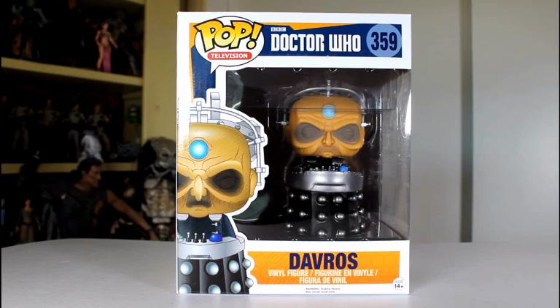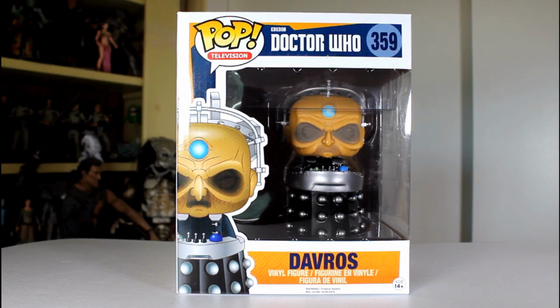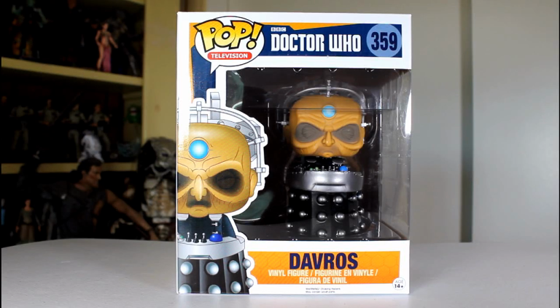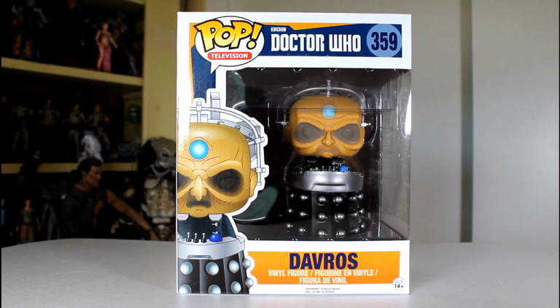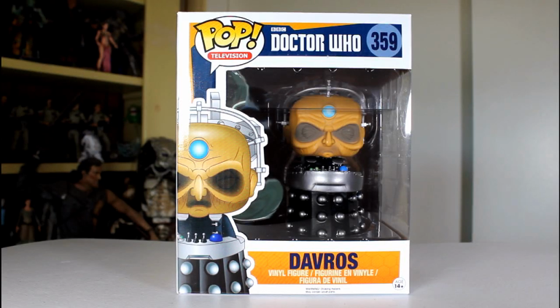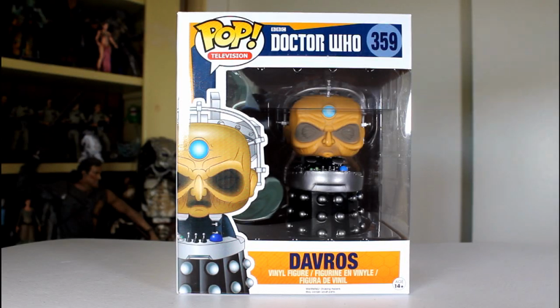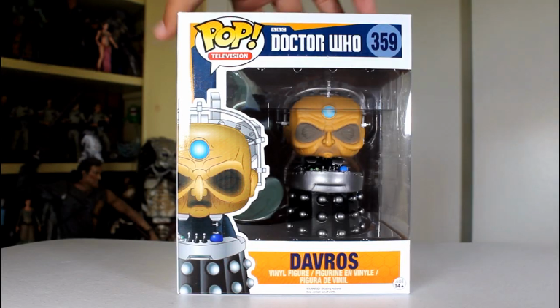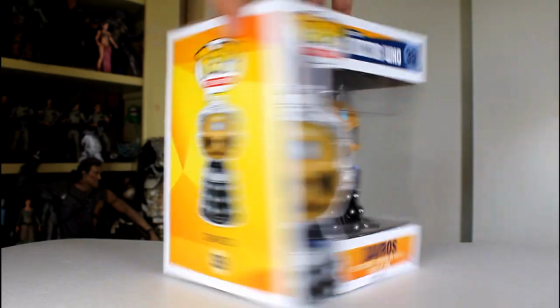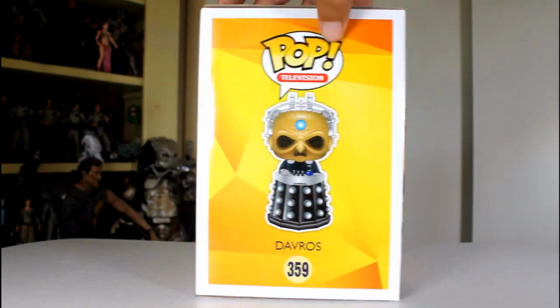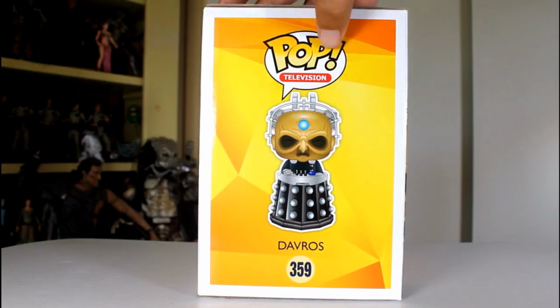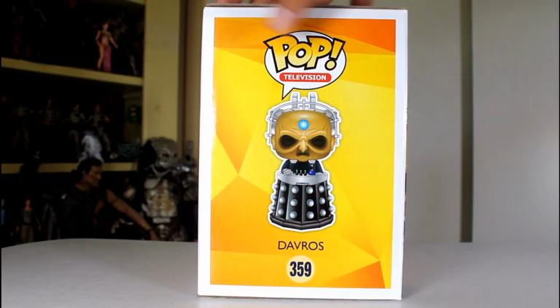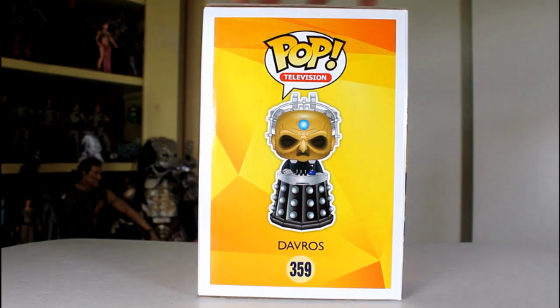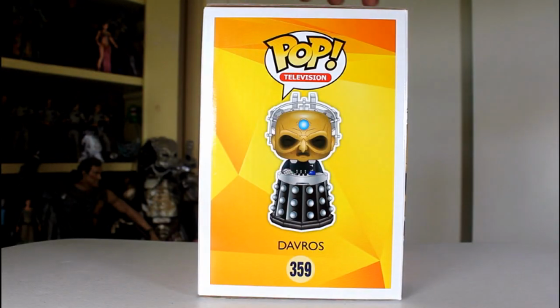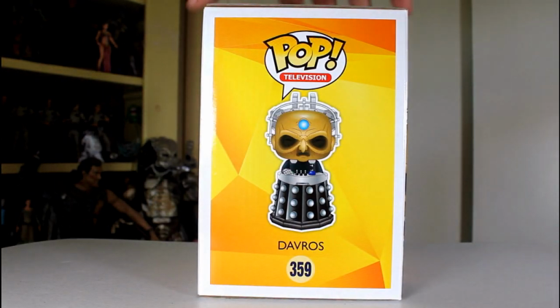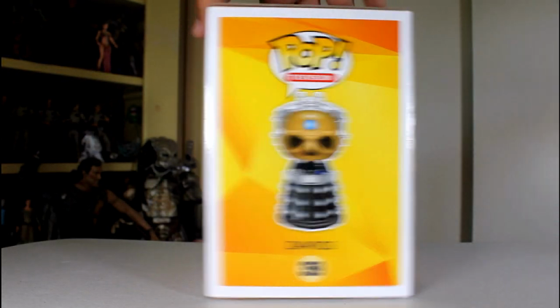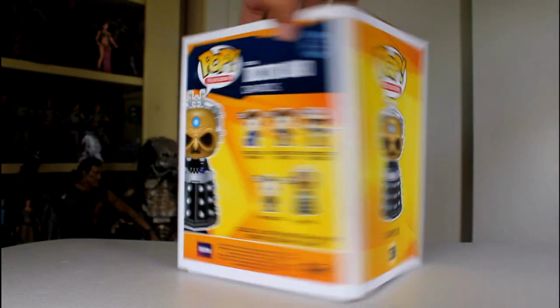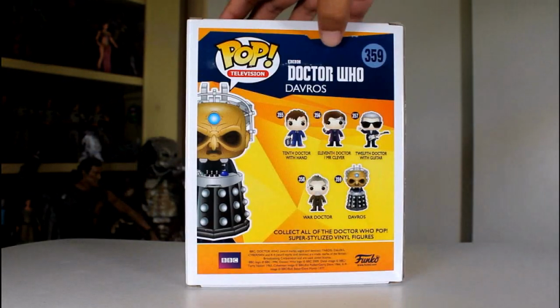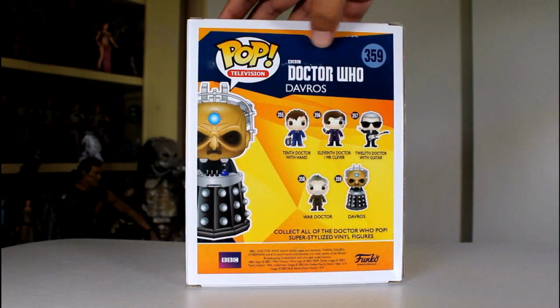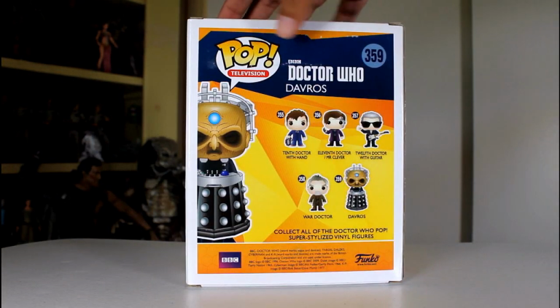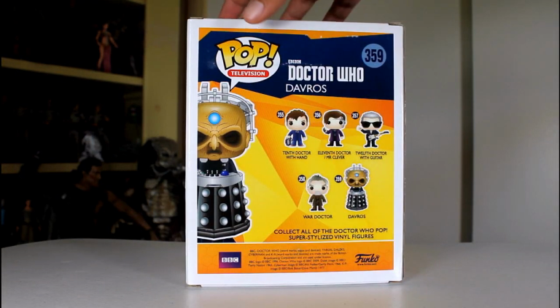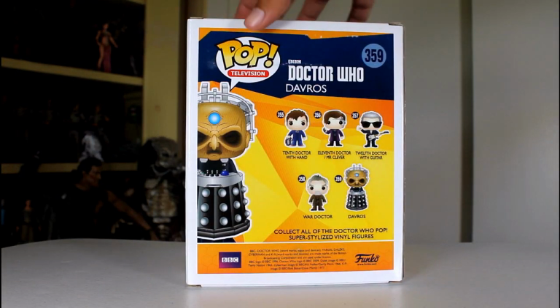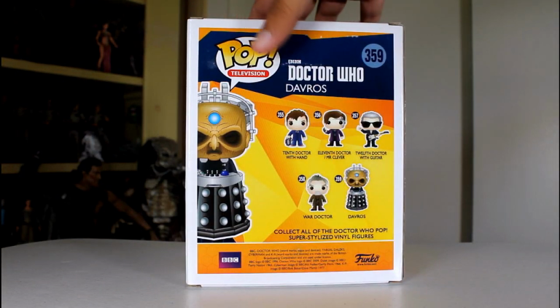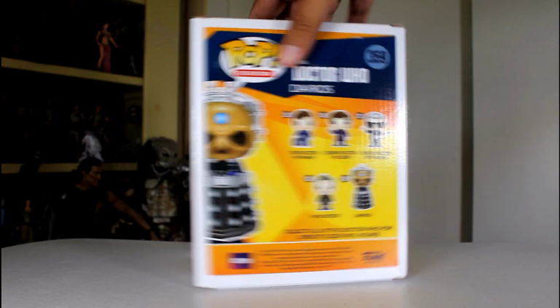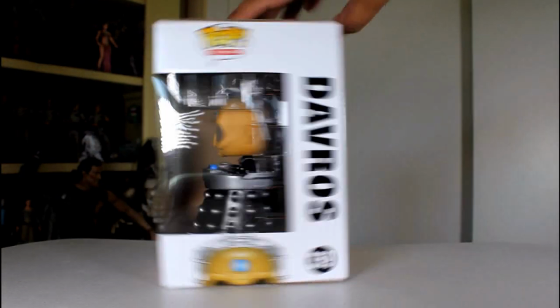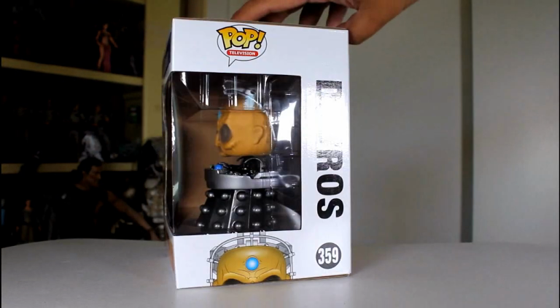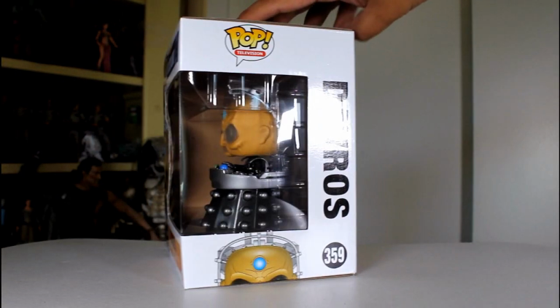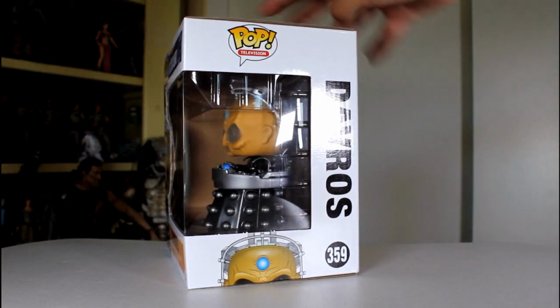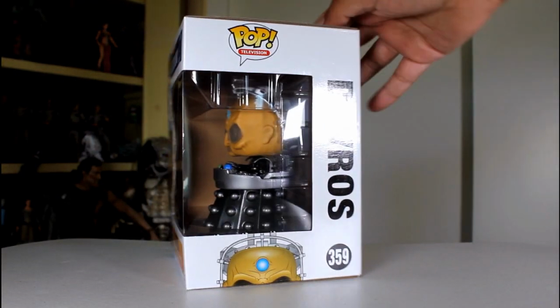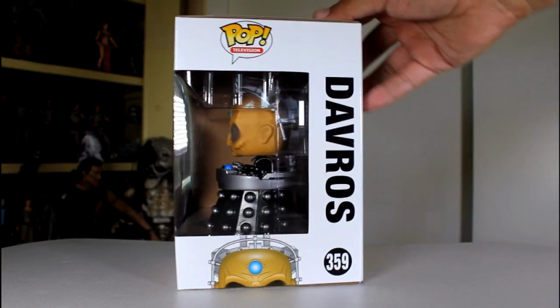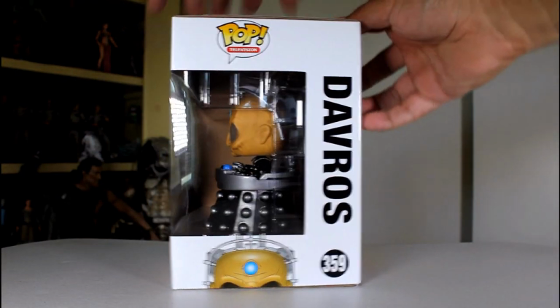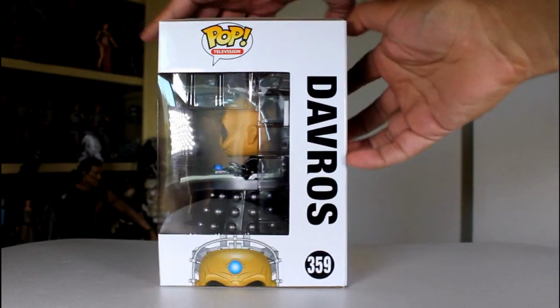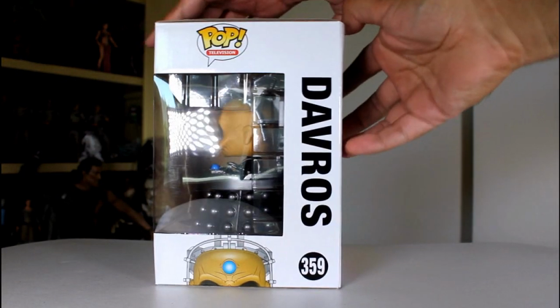Hey, this is John Carlos, and I'm here with a look at the Funko Pop of Davros from Doctor Who.